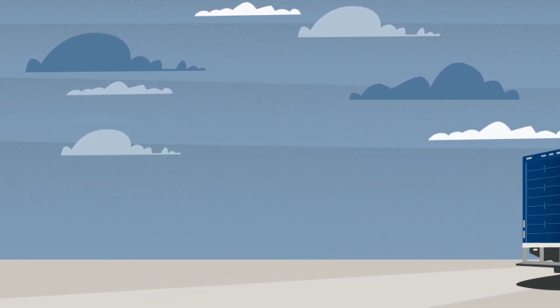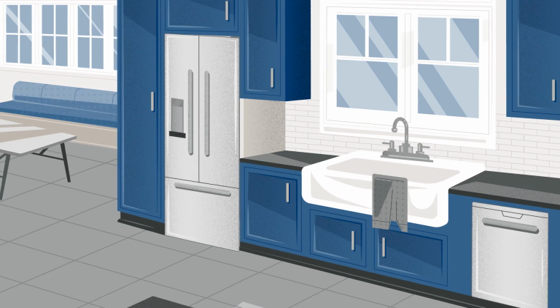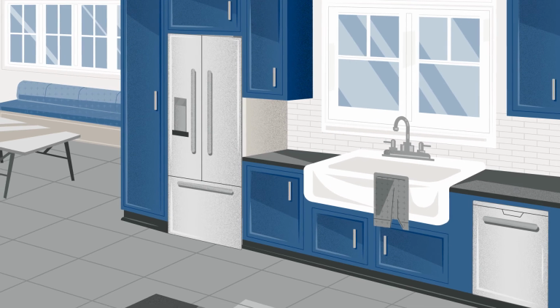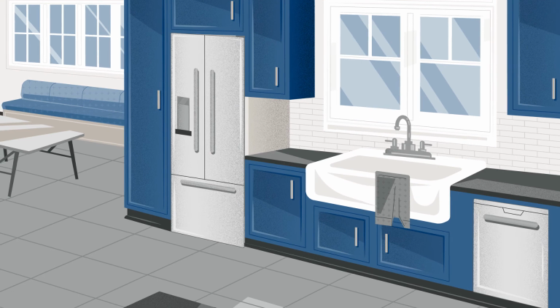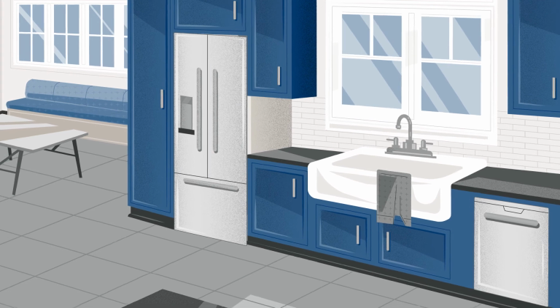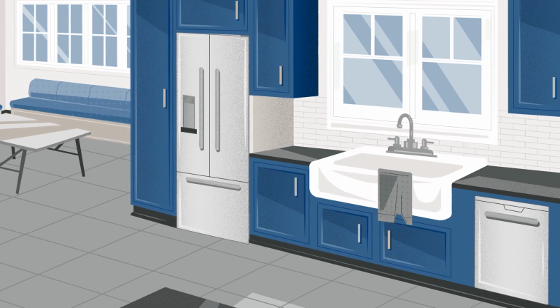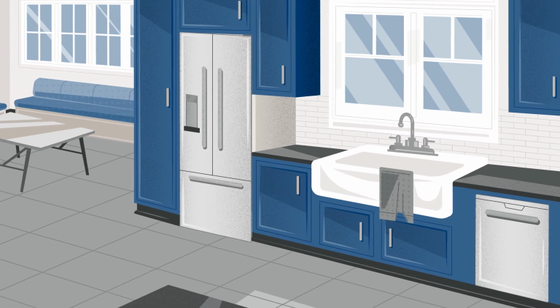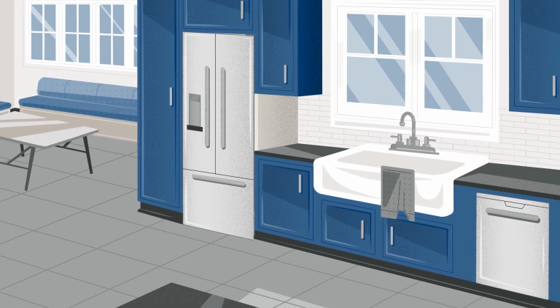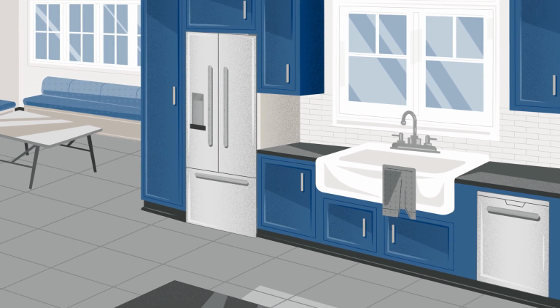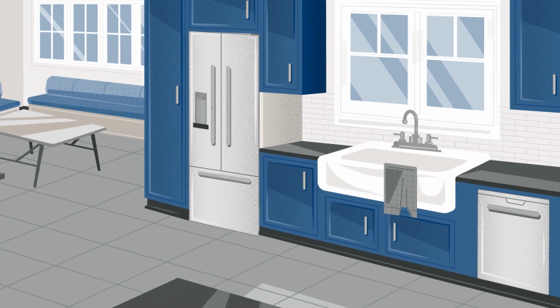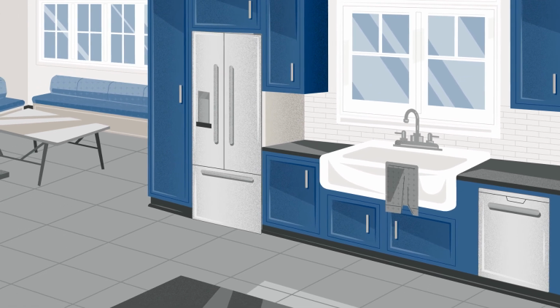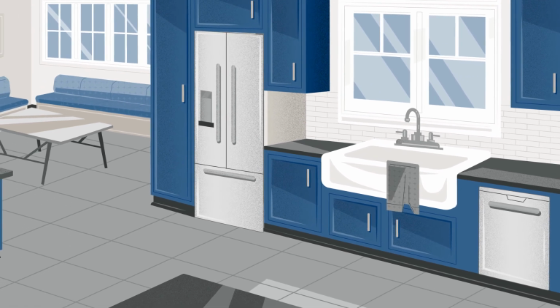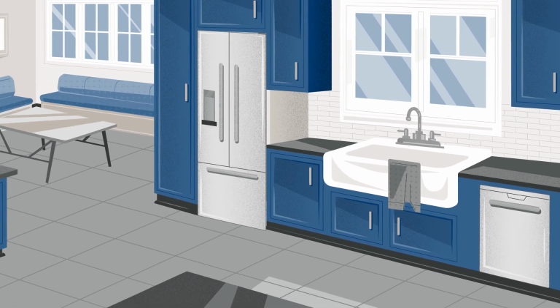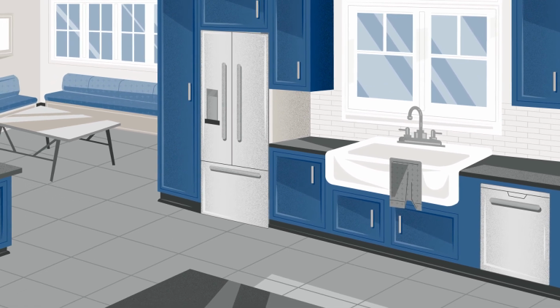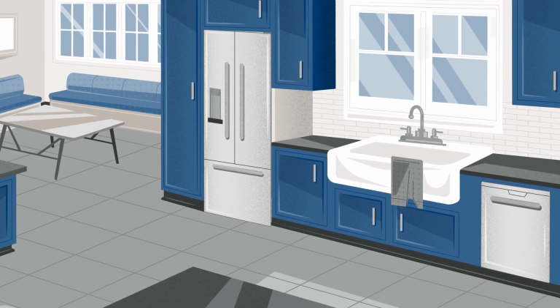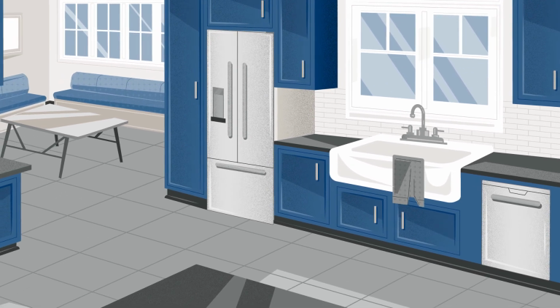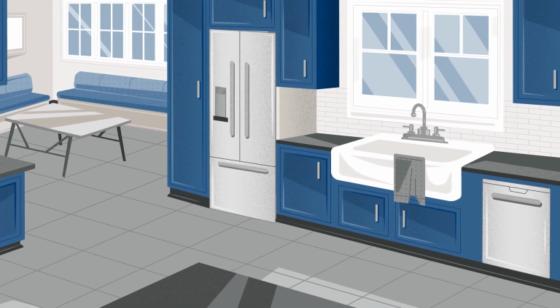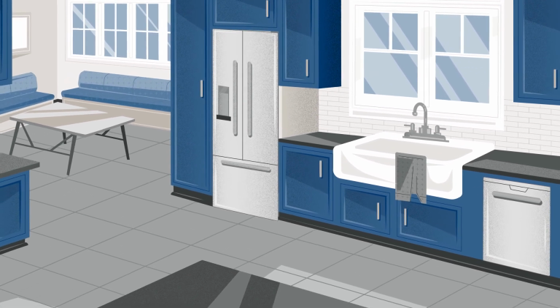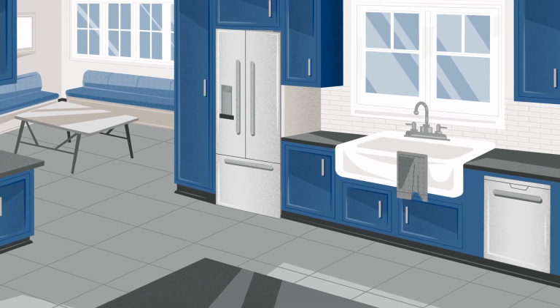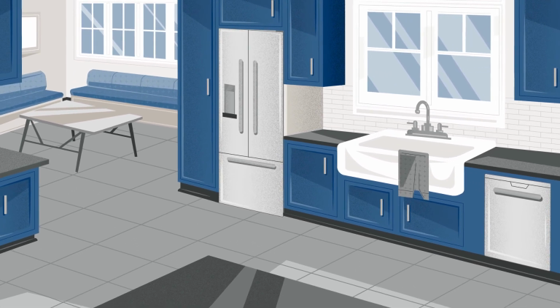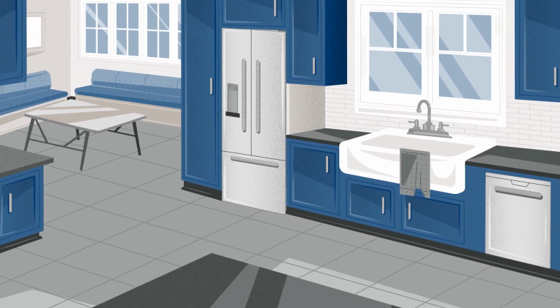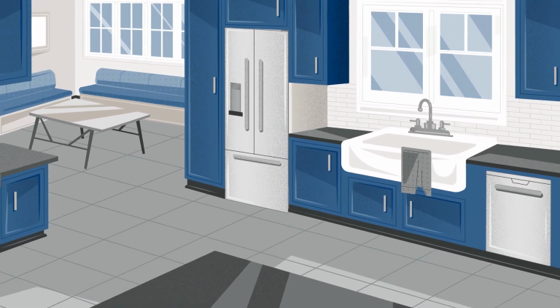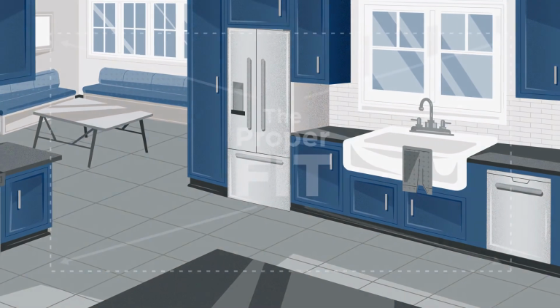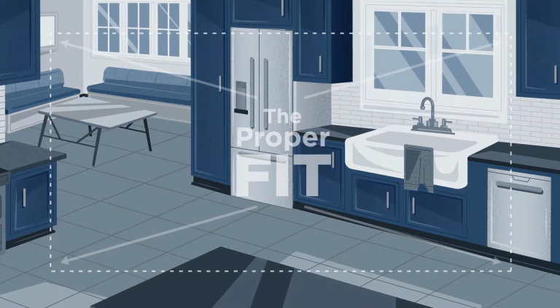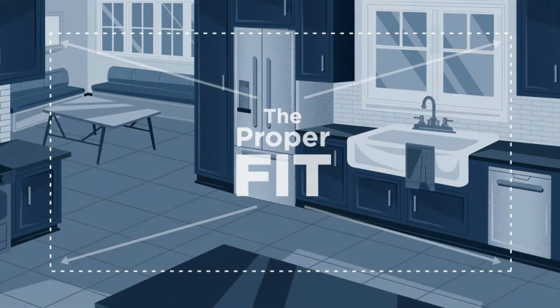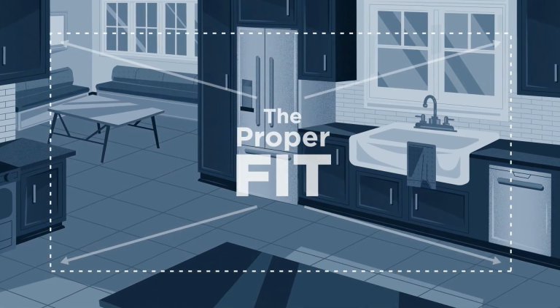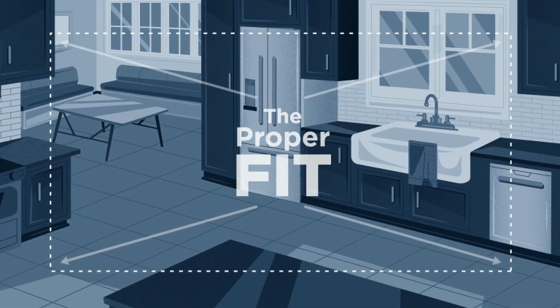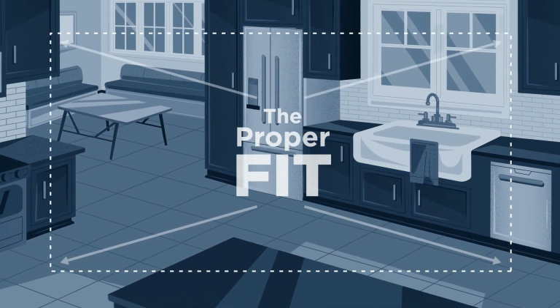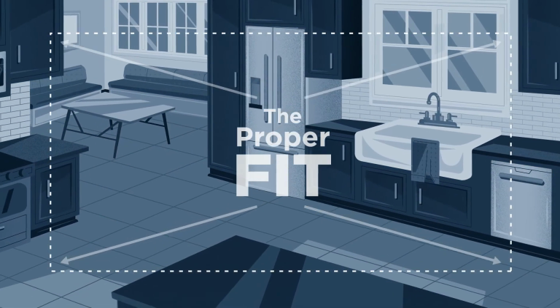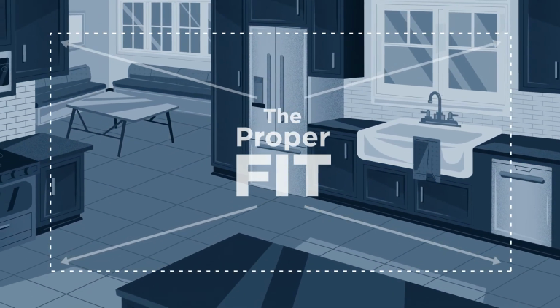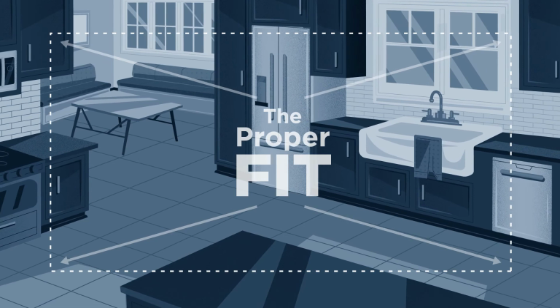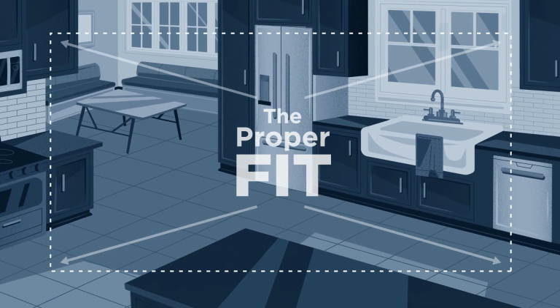Delivery and setup will go smoothly if you follow these helpful tips, giving your appliance the proper fit.